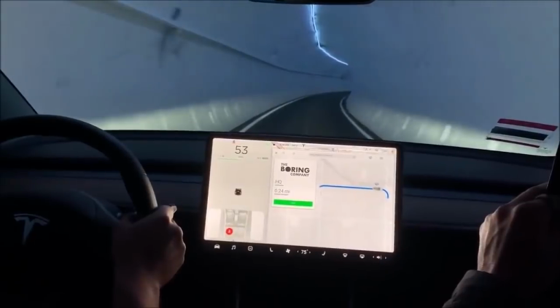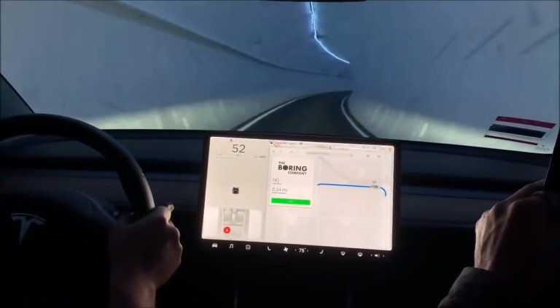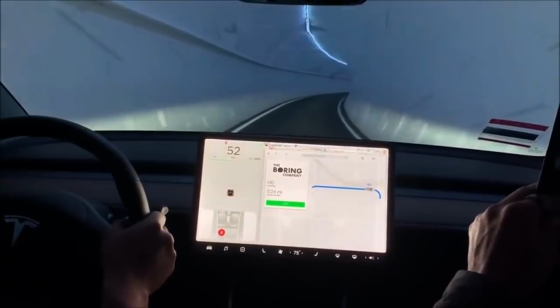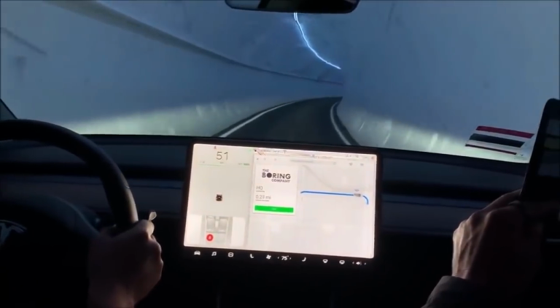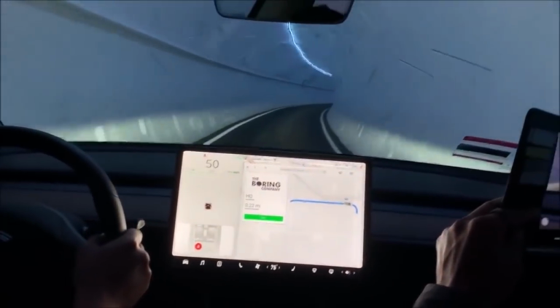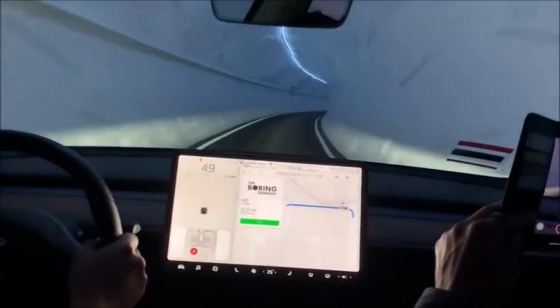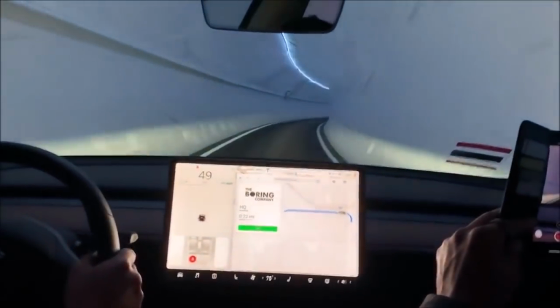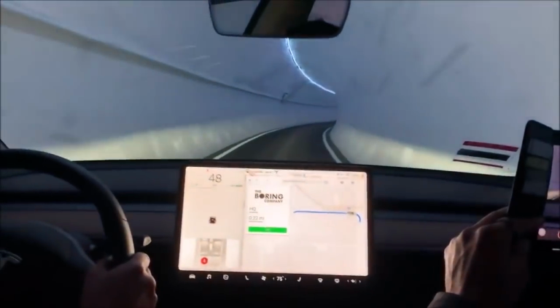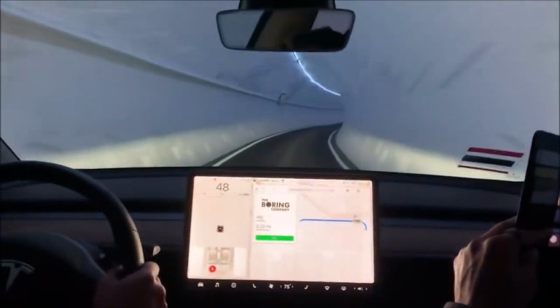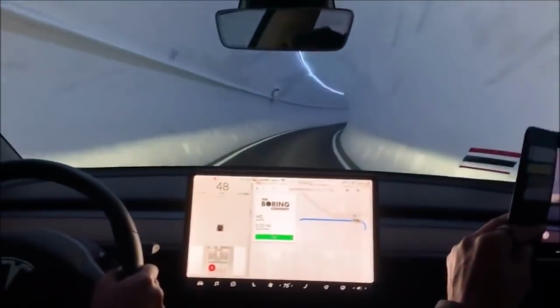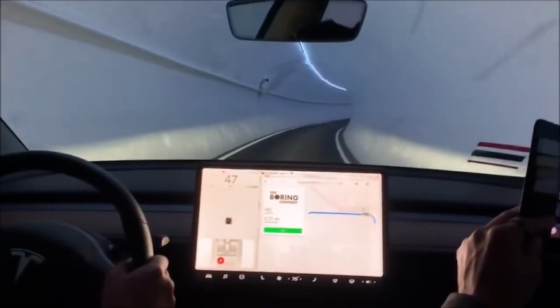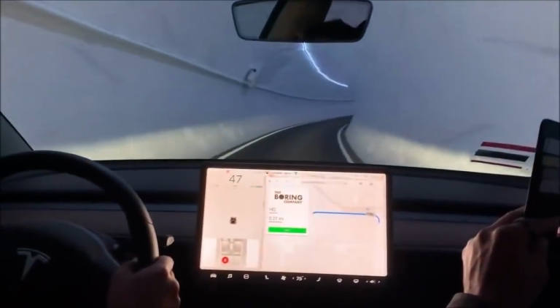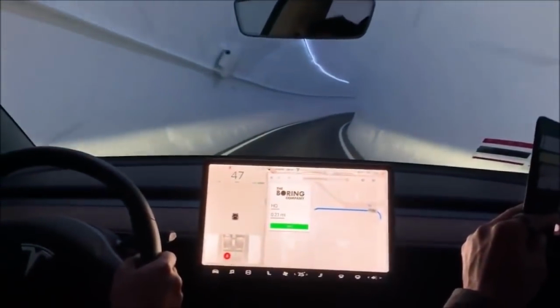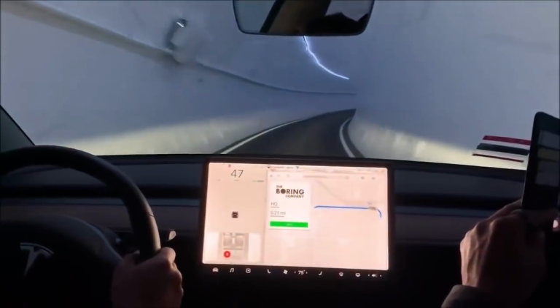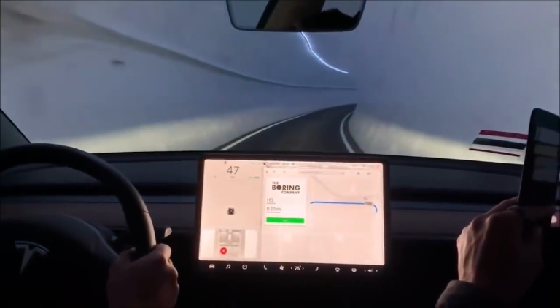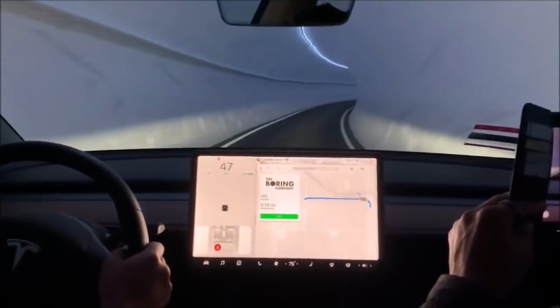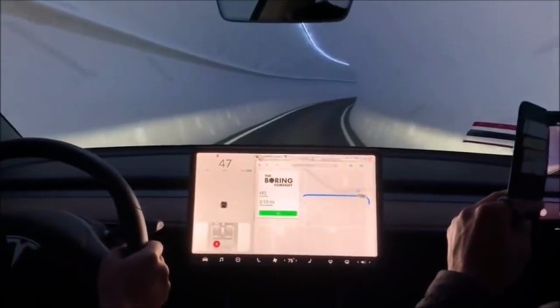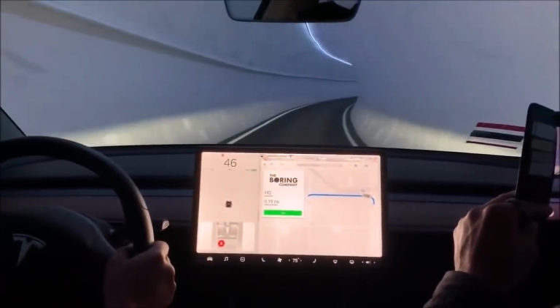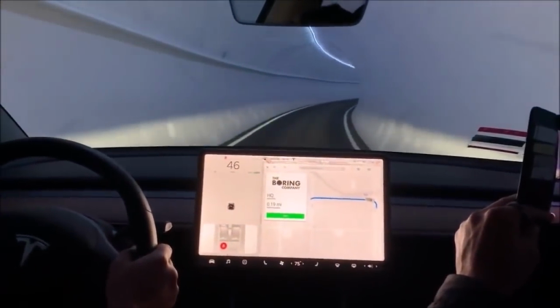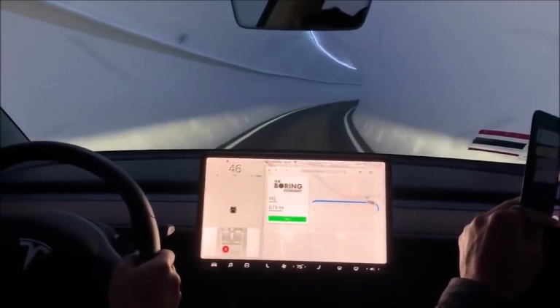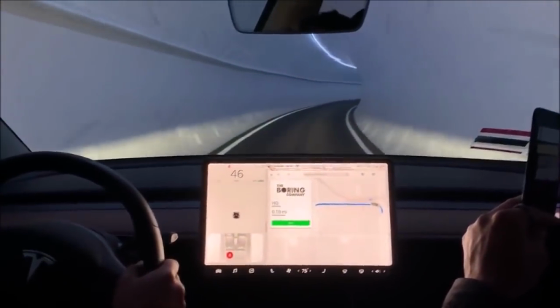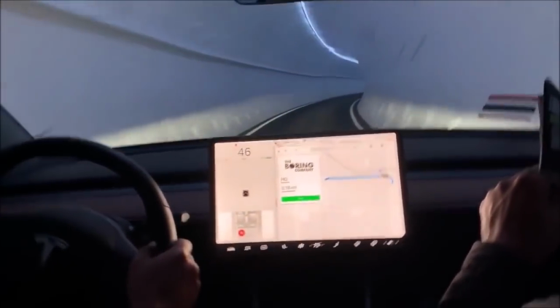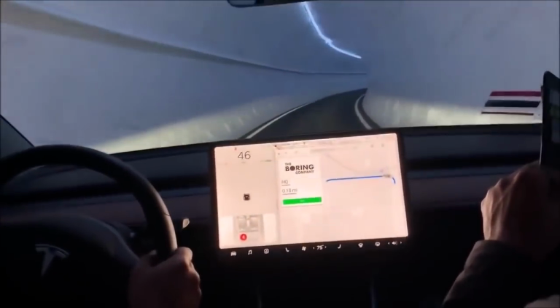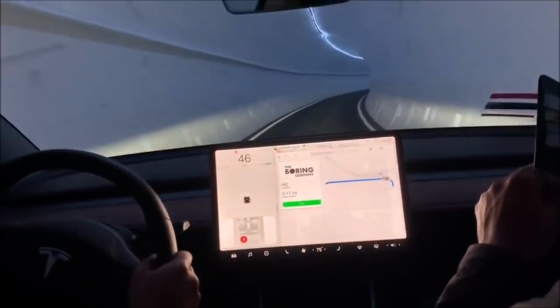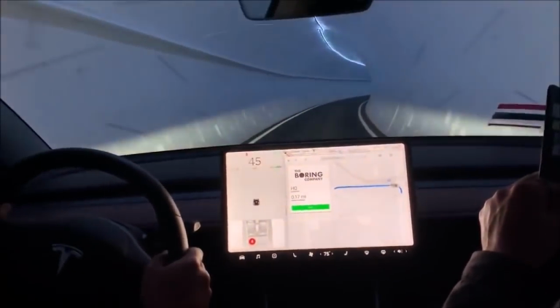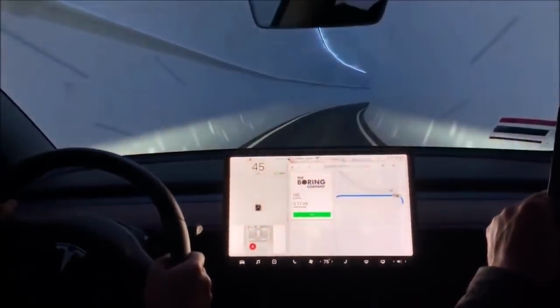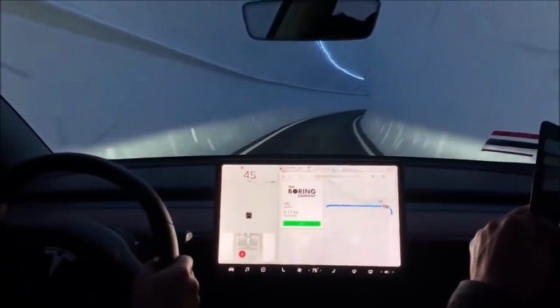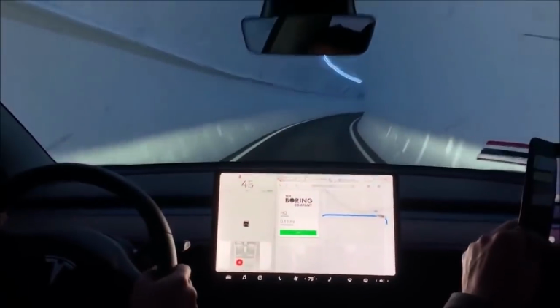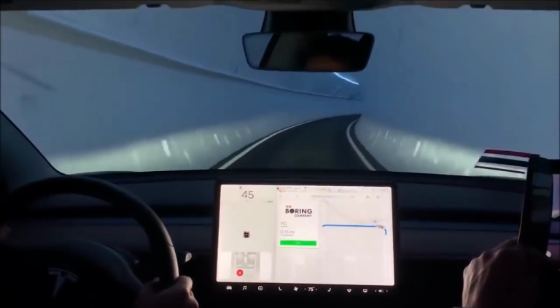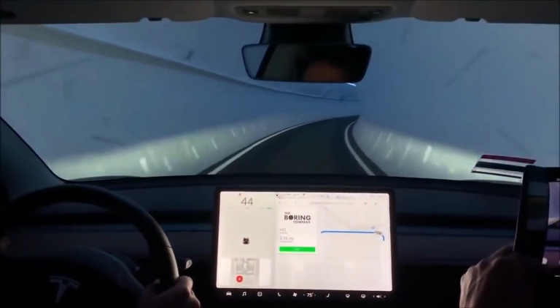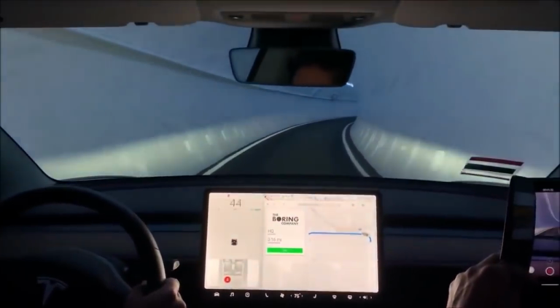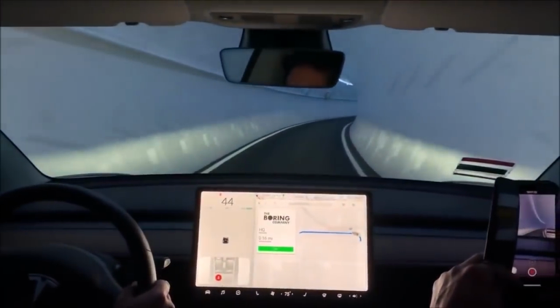How fast will the autopilot go? The autopilot, right now, it goes up to 90, and we're increasing it over to 125.